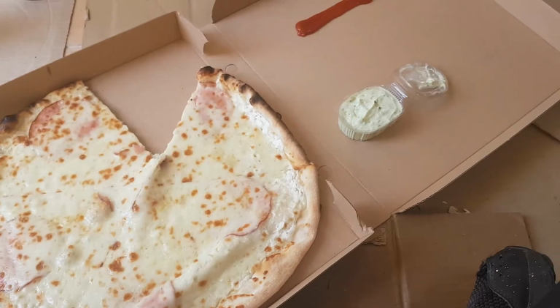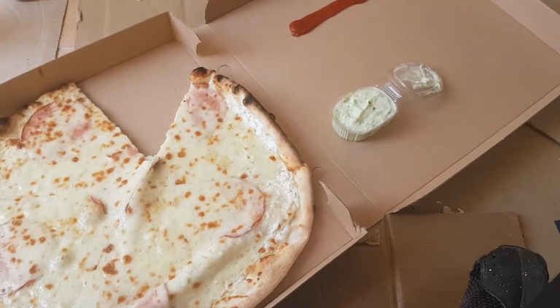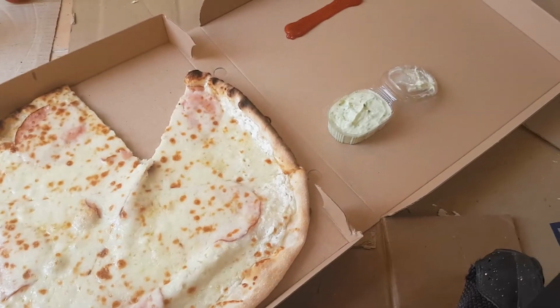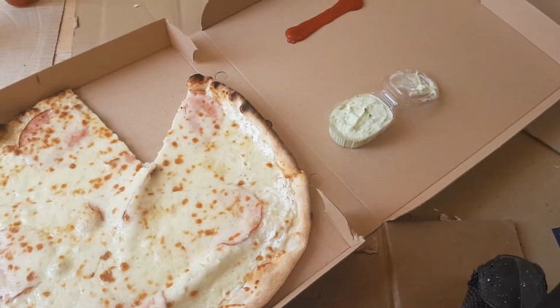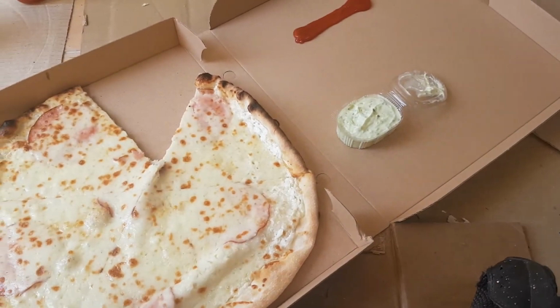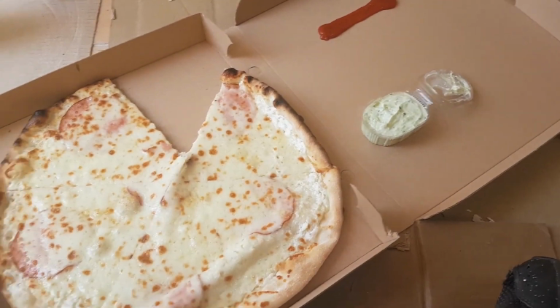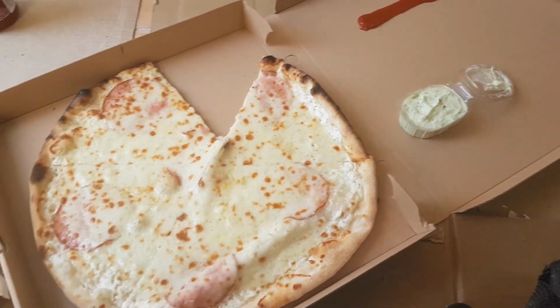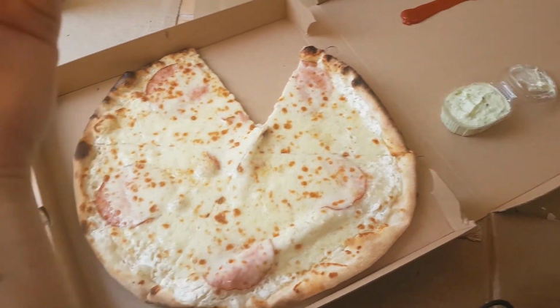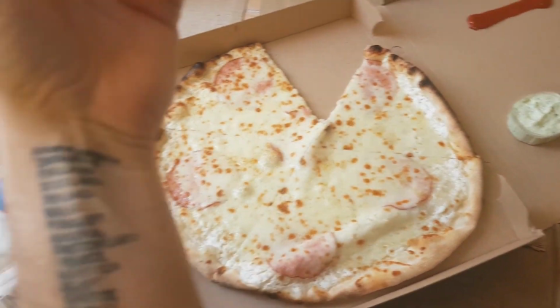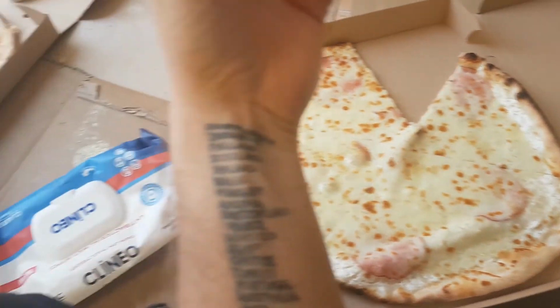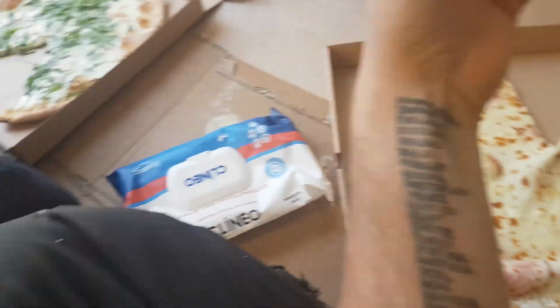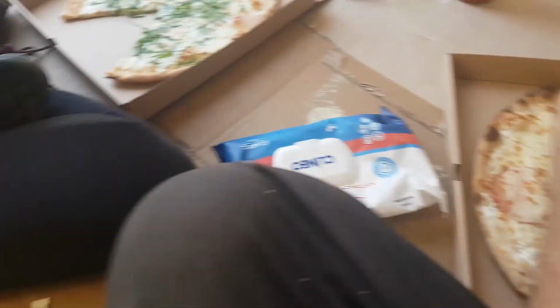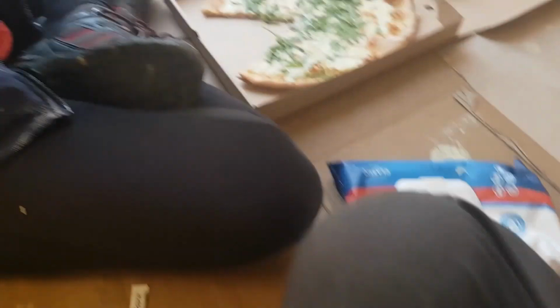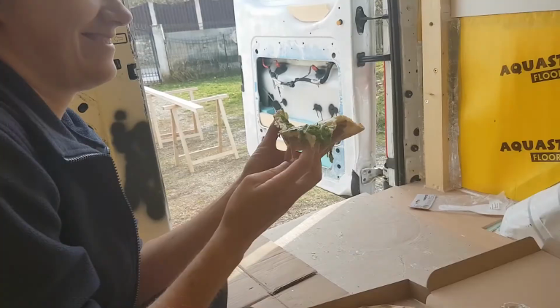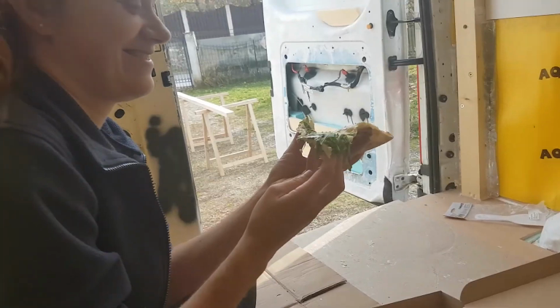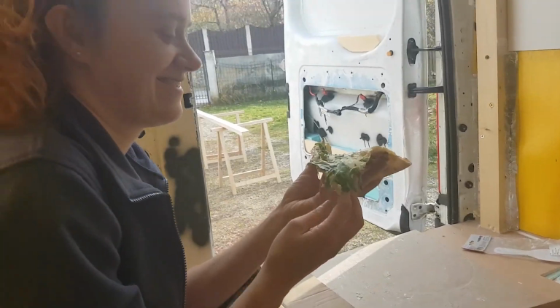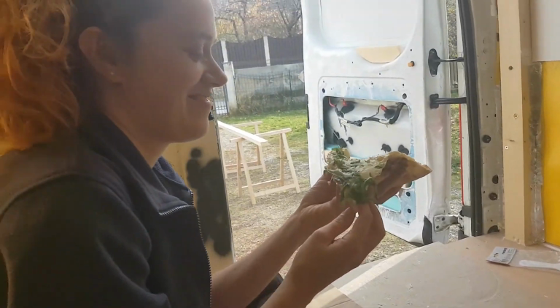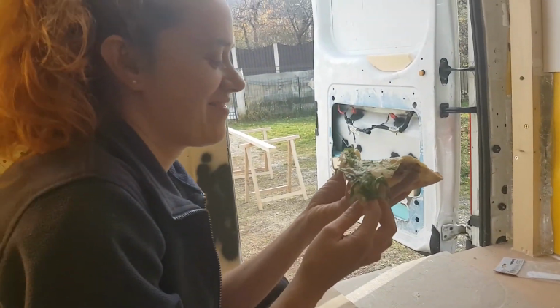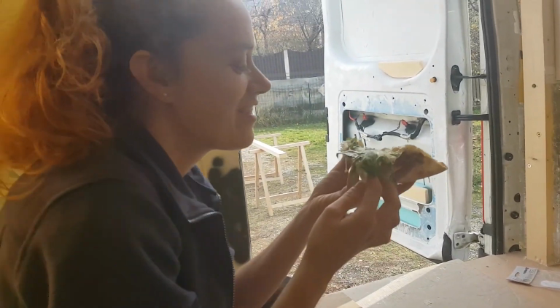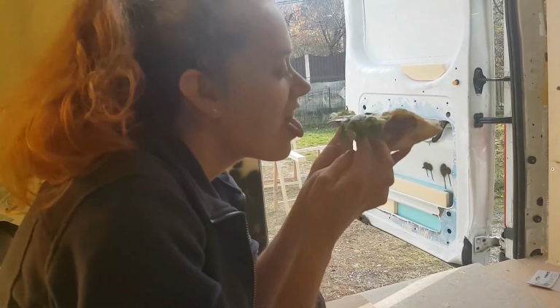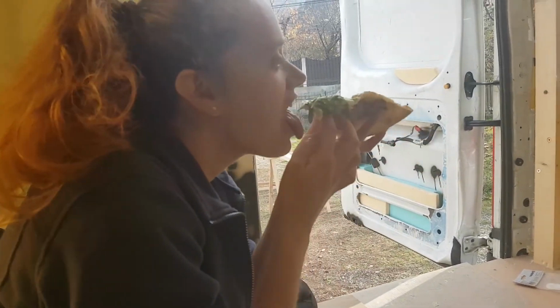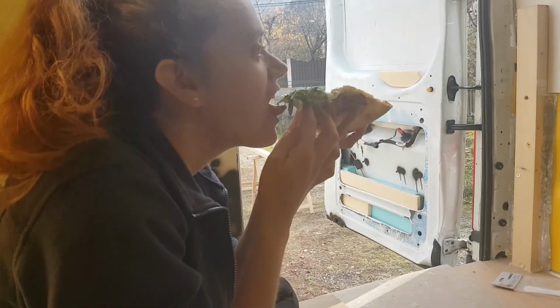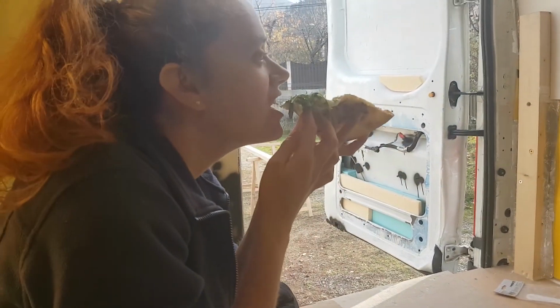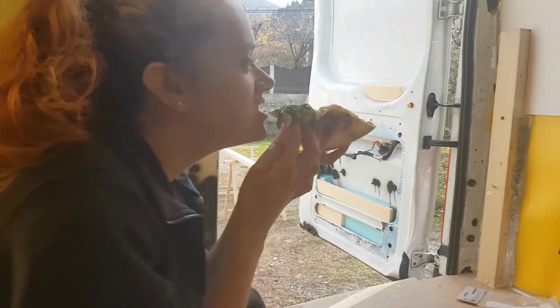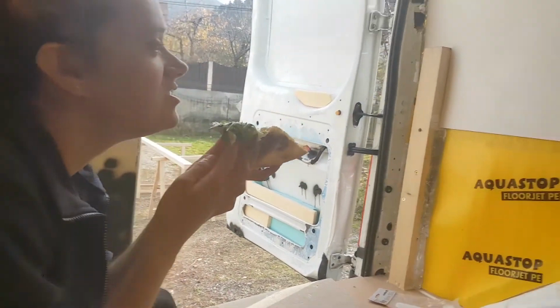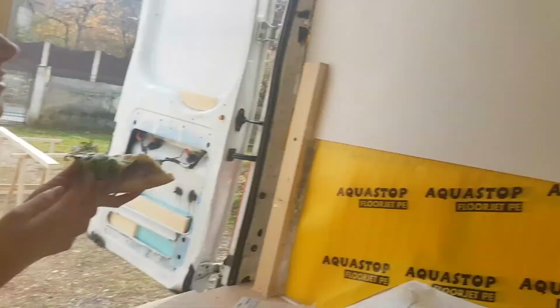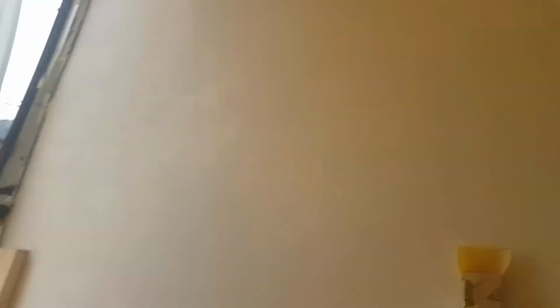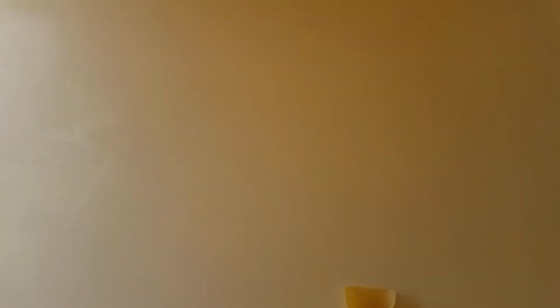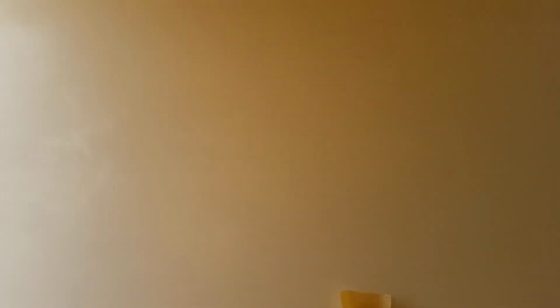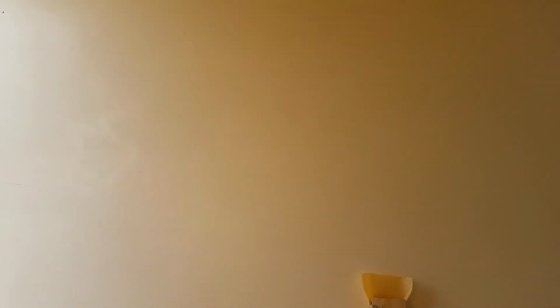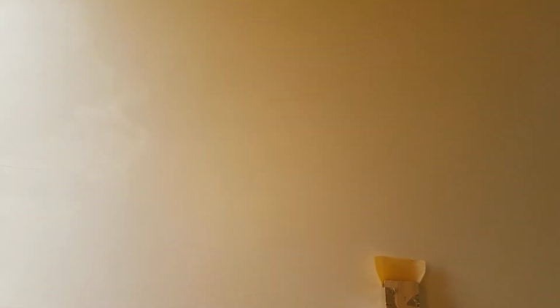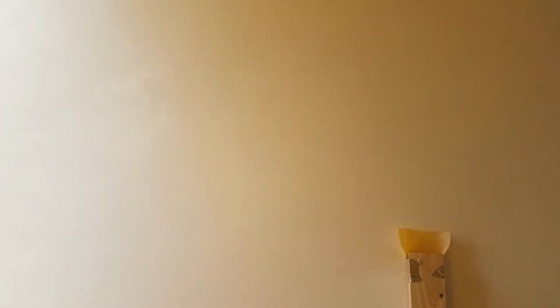Another pizza lunch. And what are we watching while we eat, buddy? Our new wall.